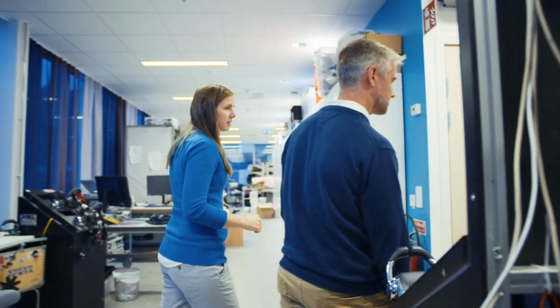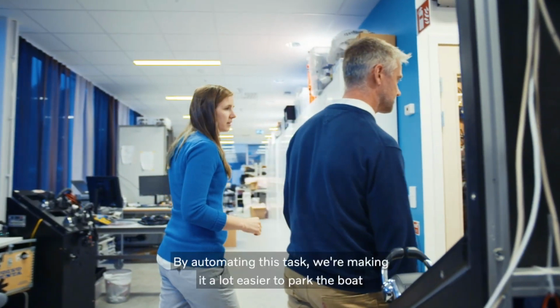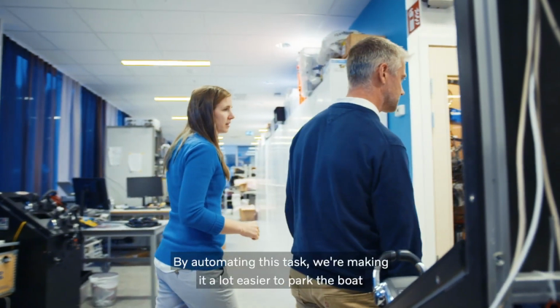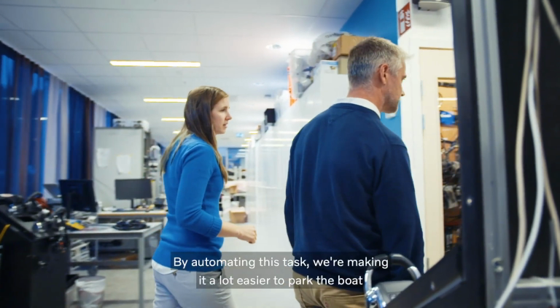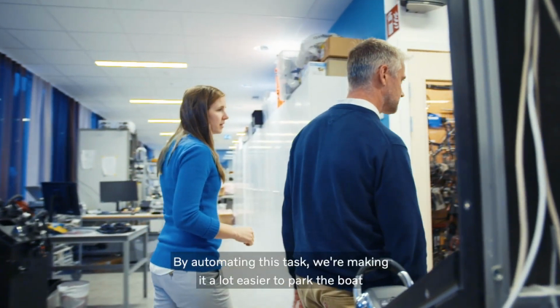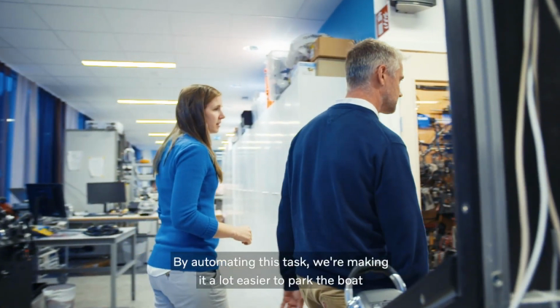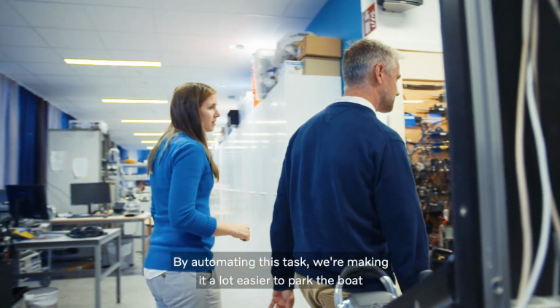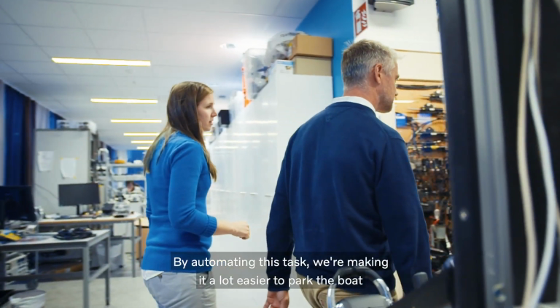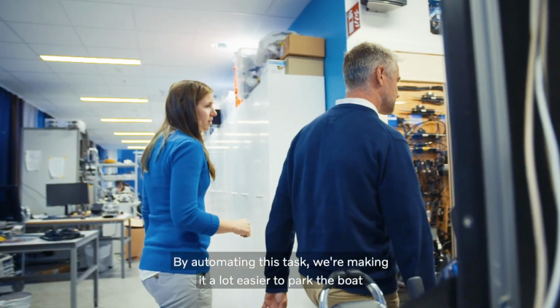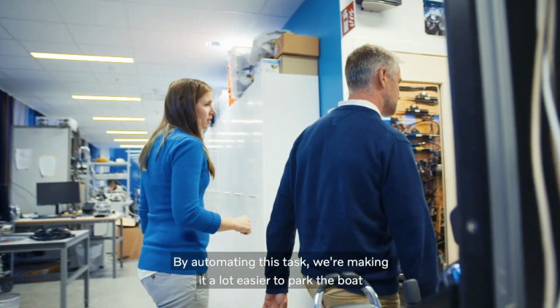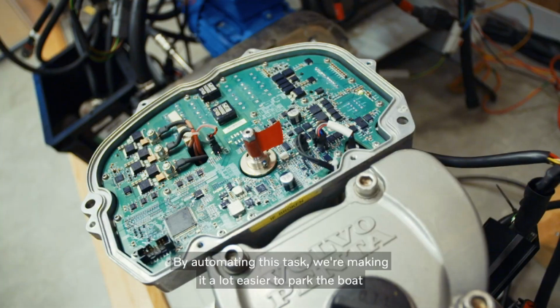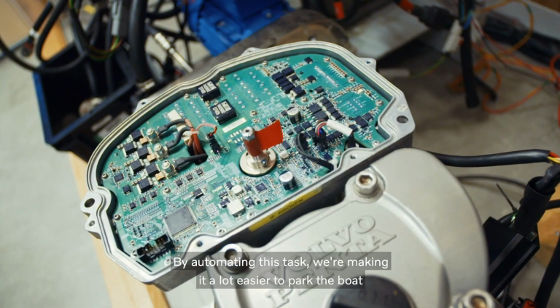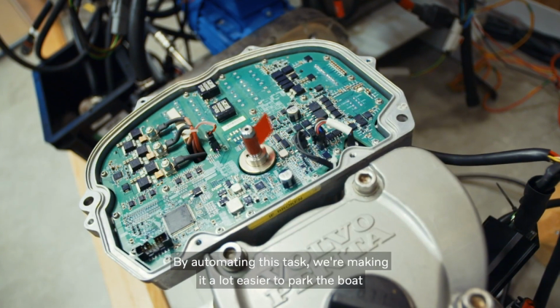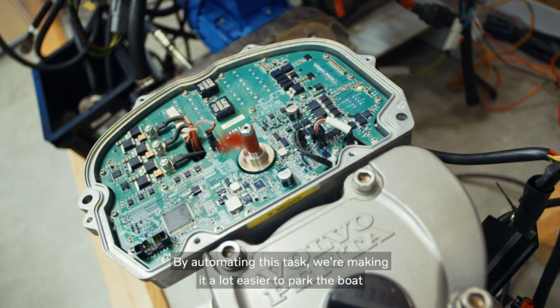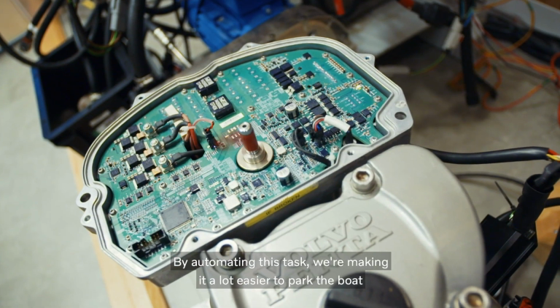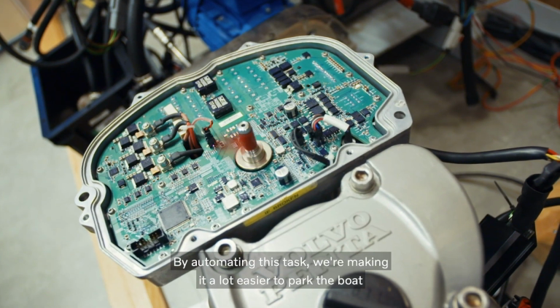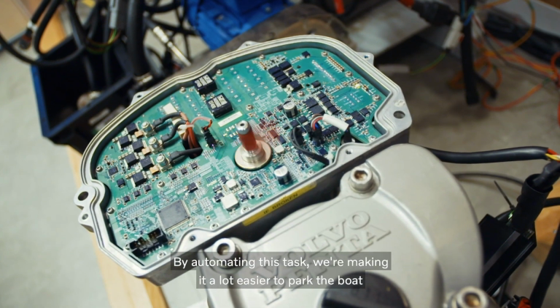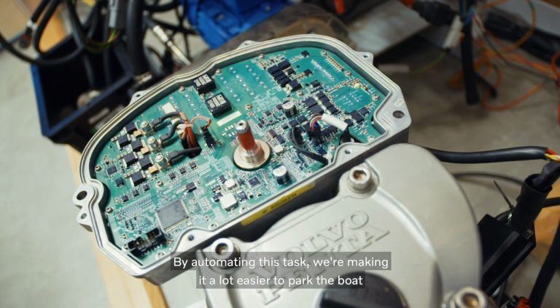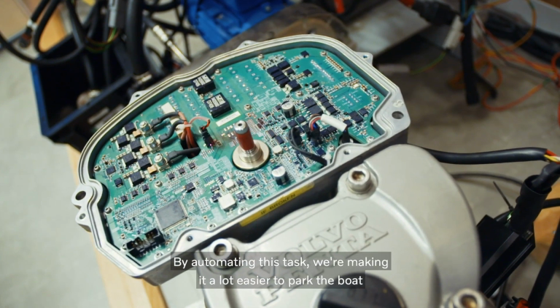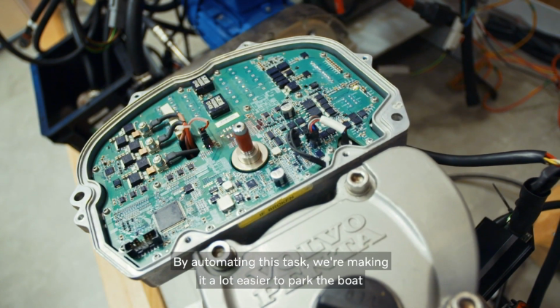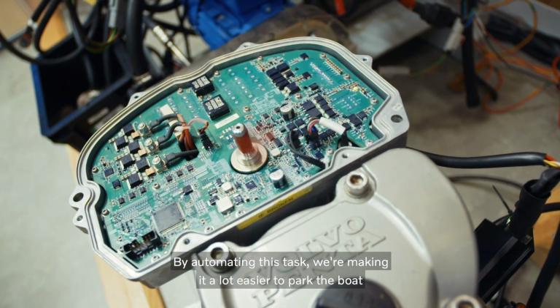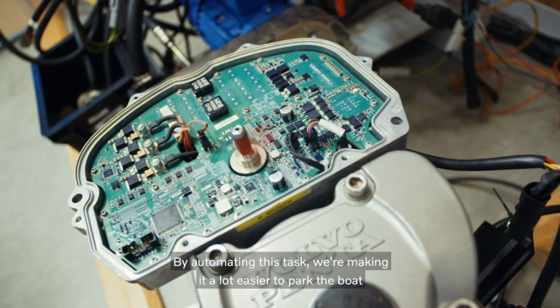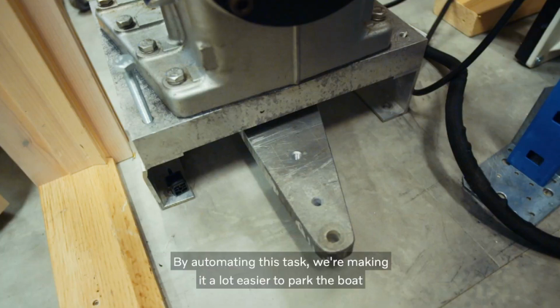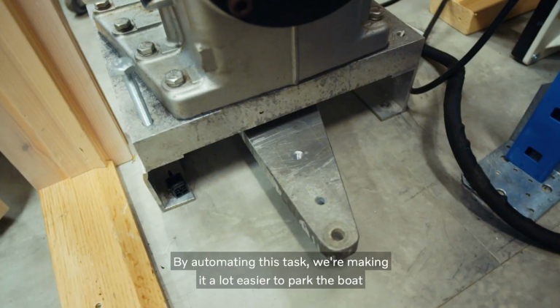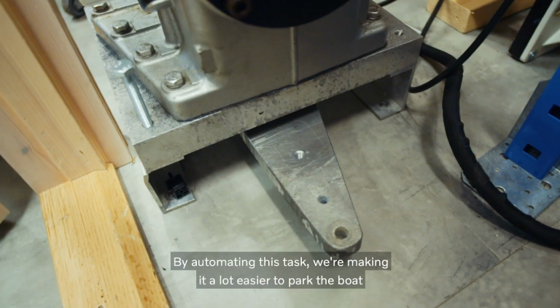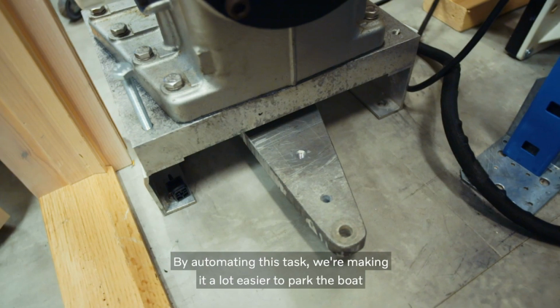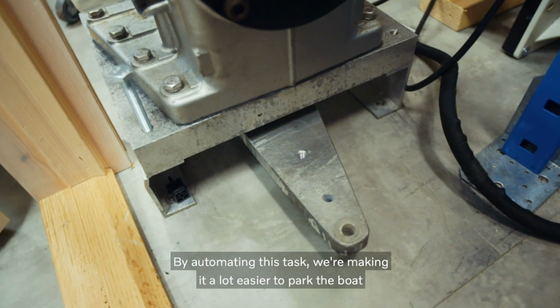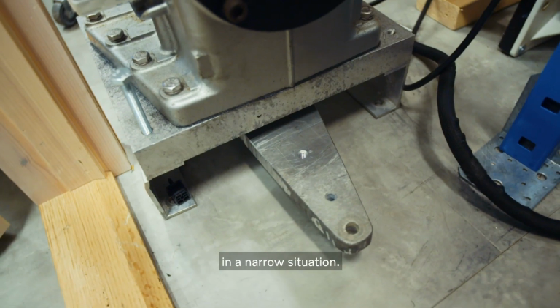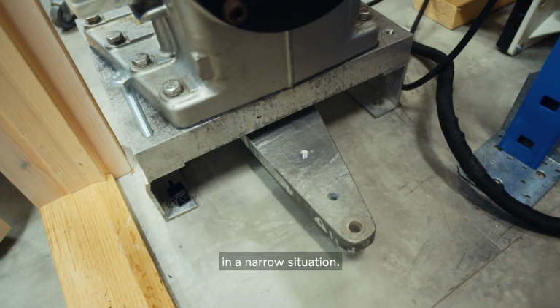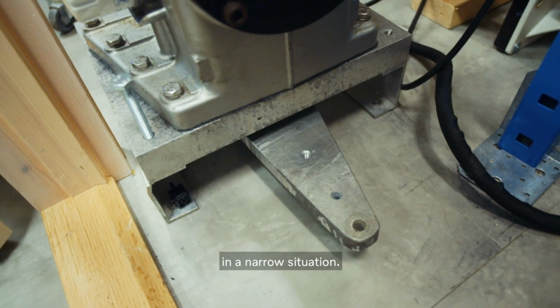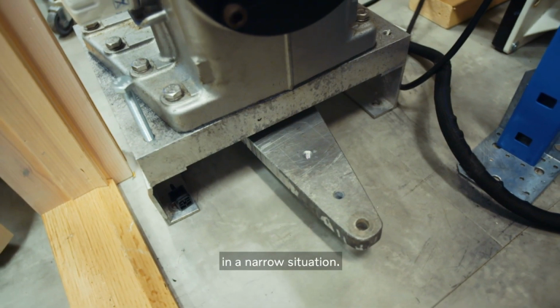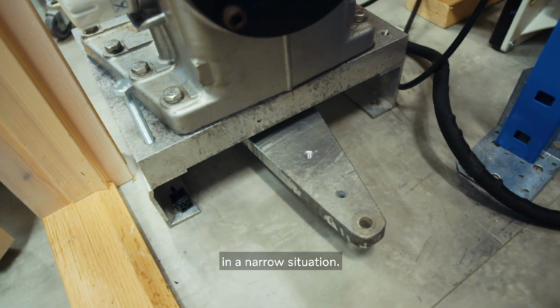By automating this task, we're making it a lot easier to park the boat in a narrow situation.